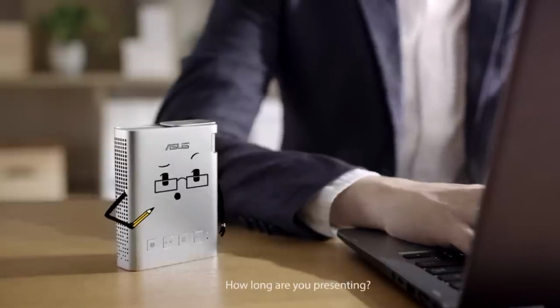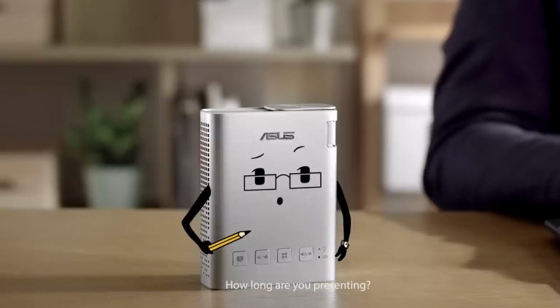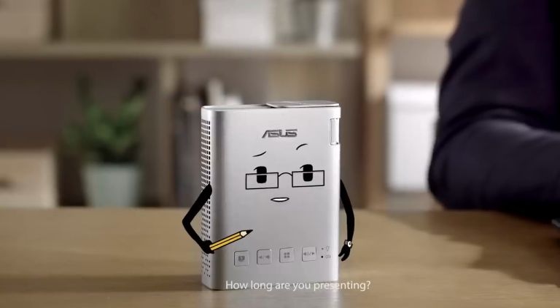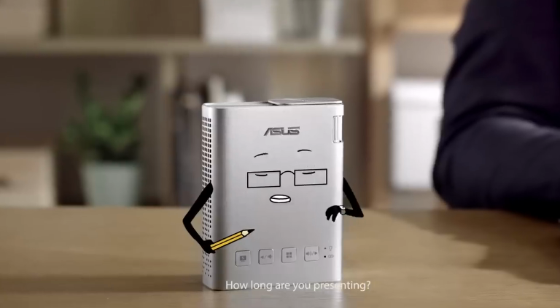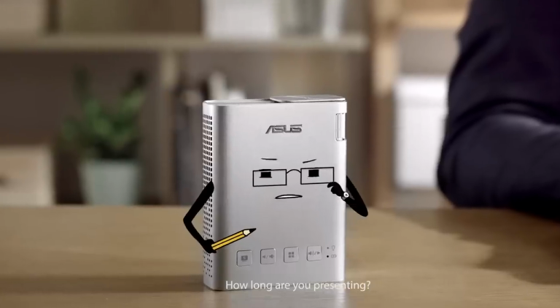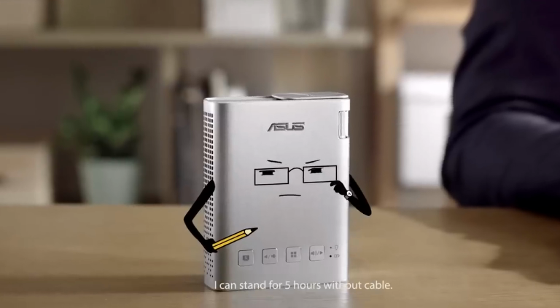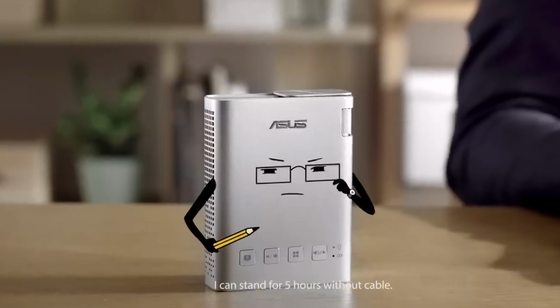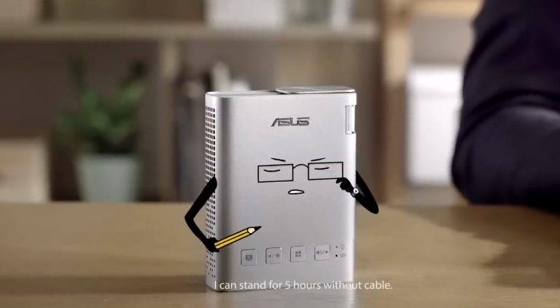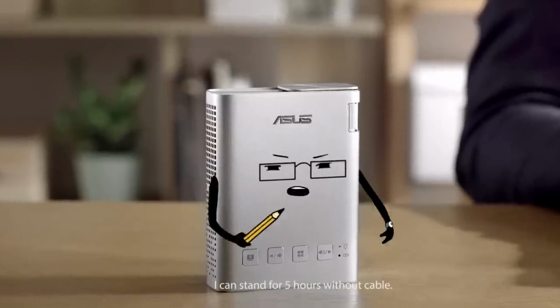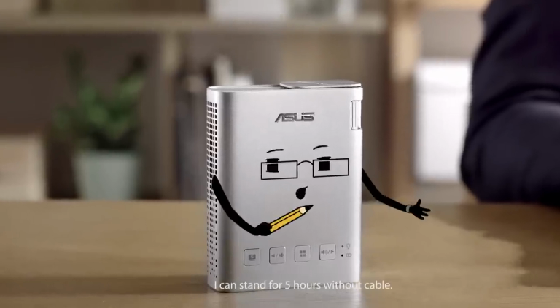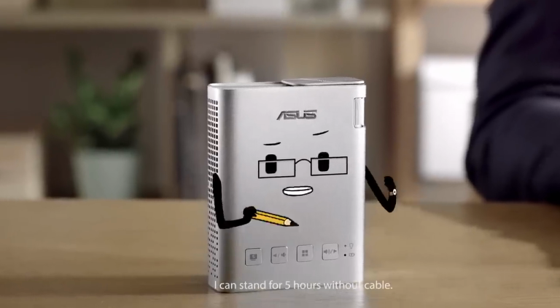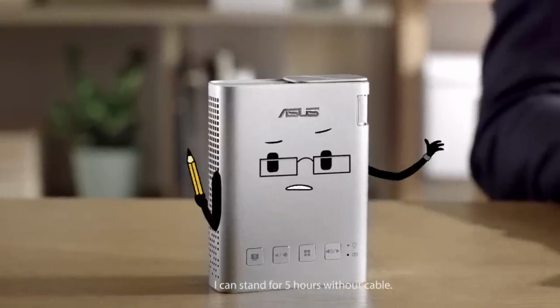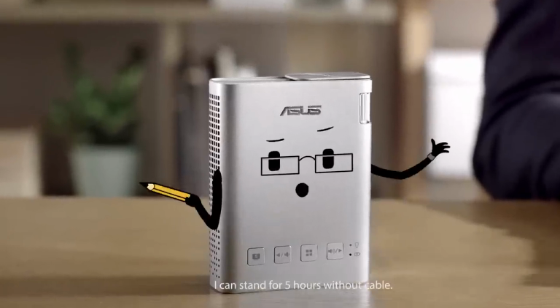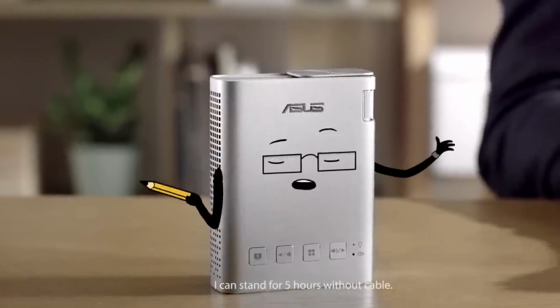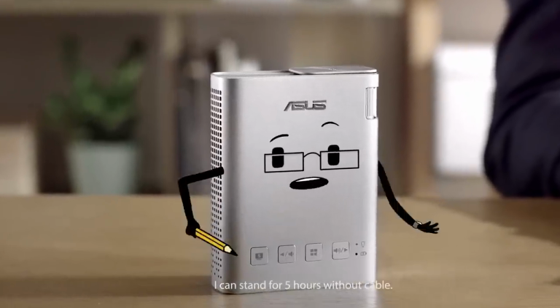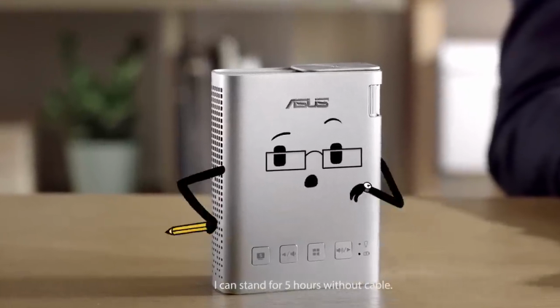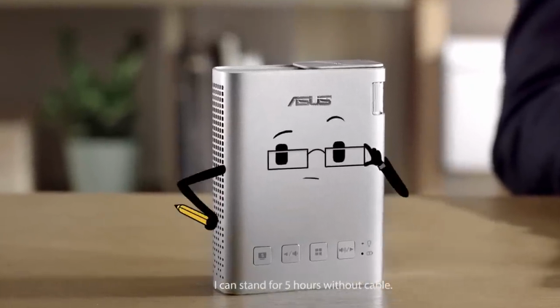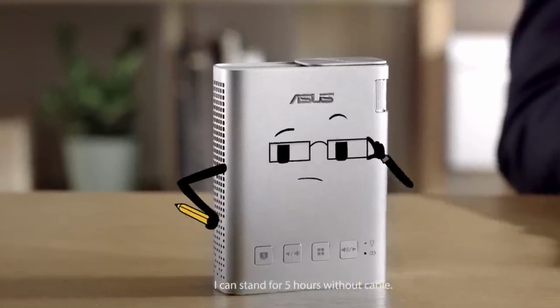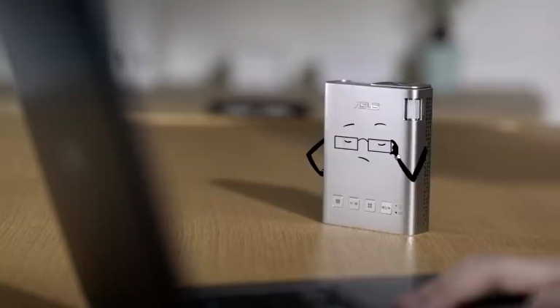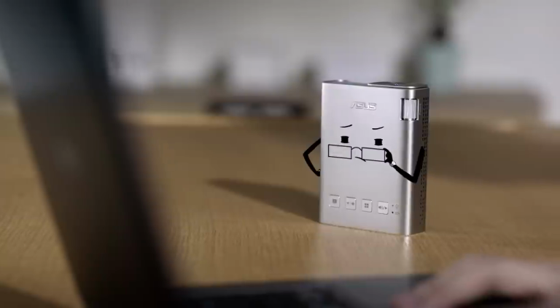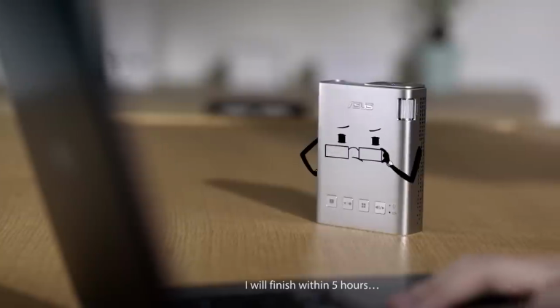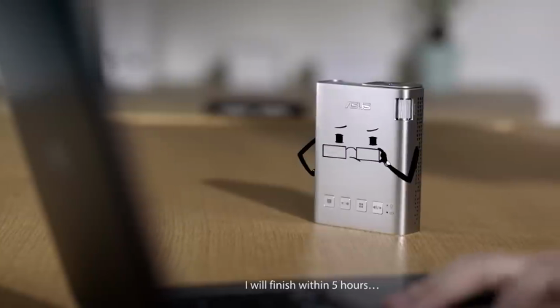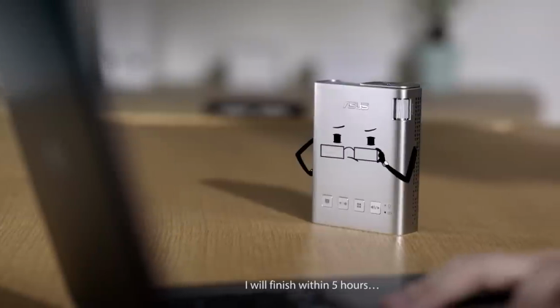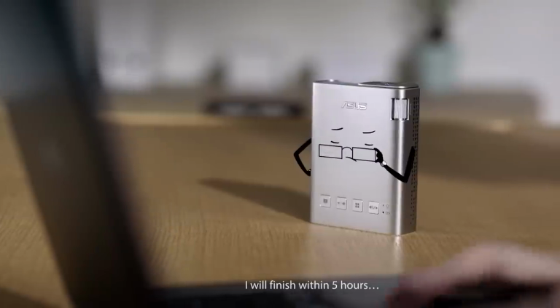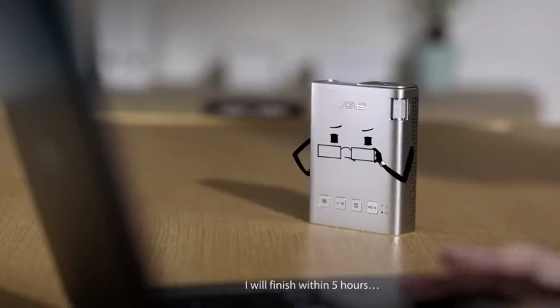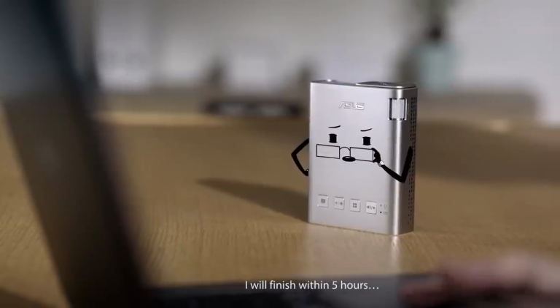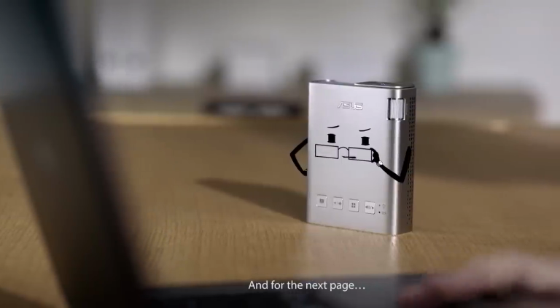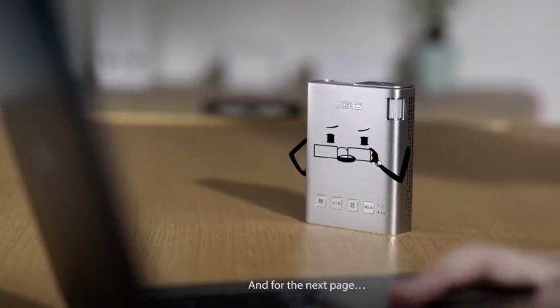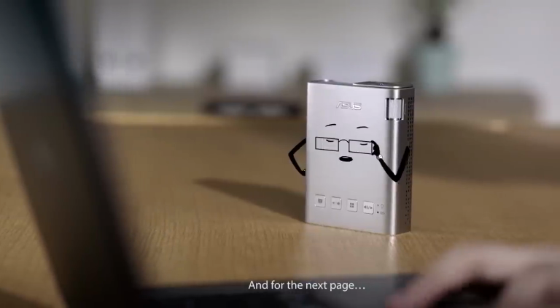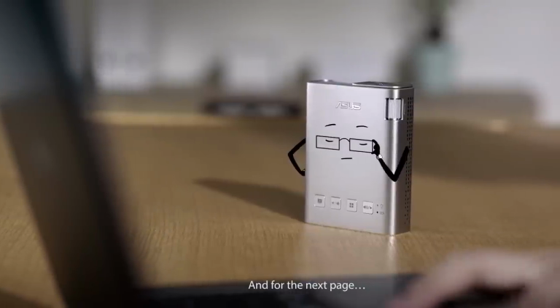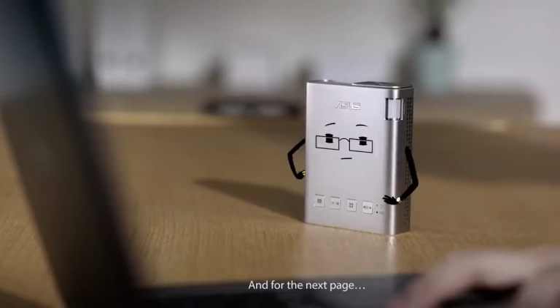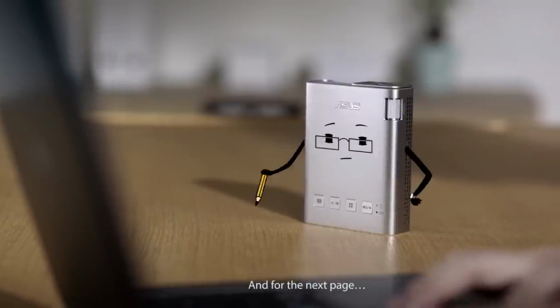How long are you presenting? I can stand for five hours without cable. I'll finish within five hours. And for the next page...